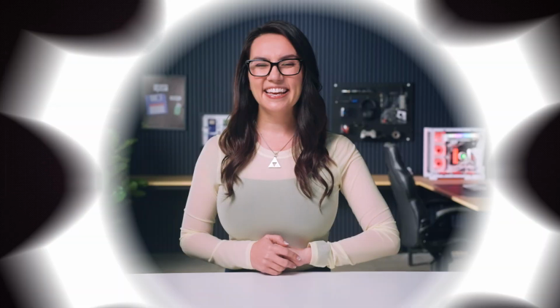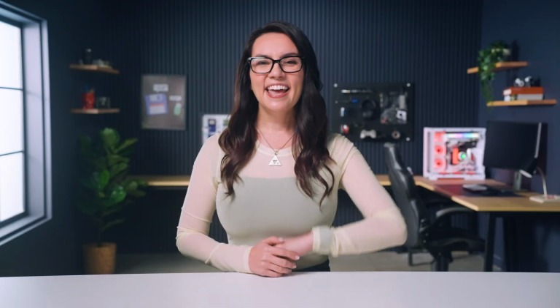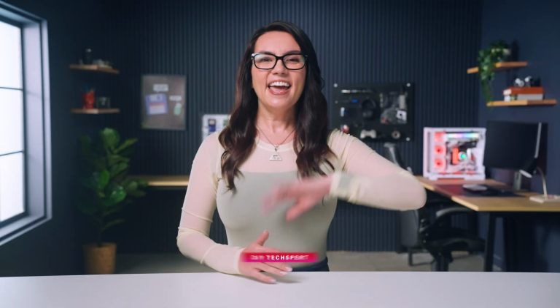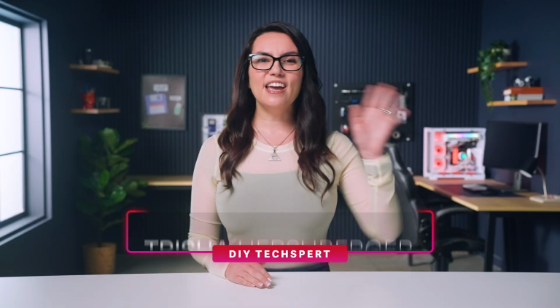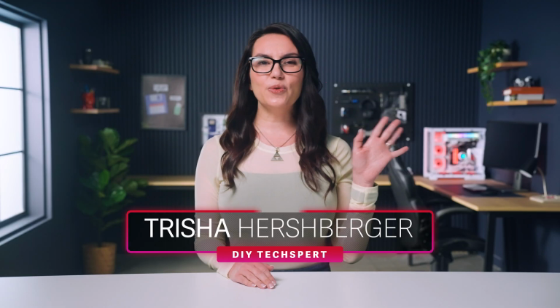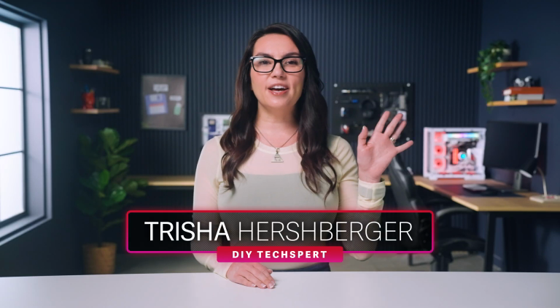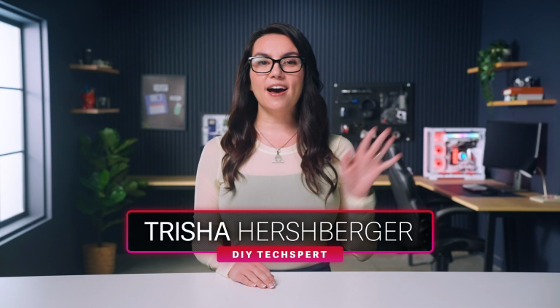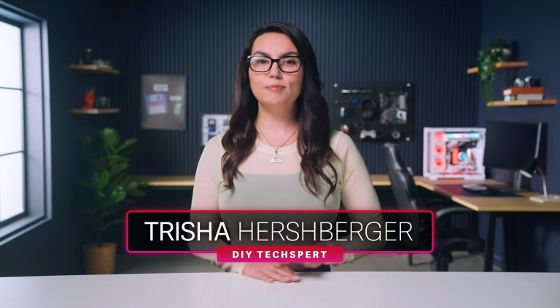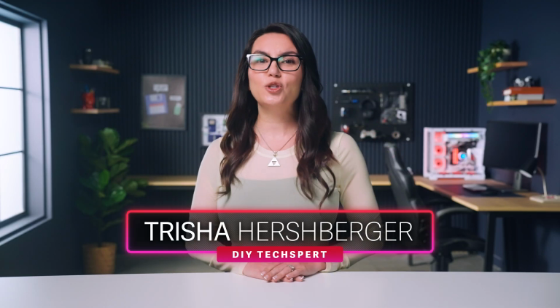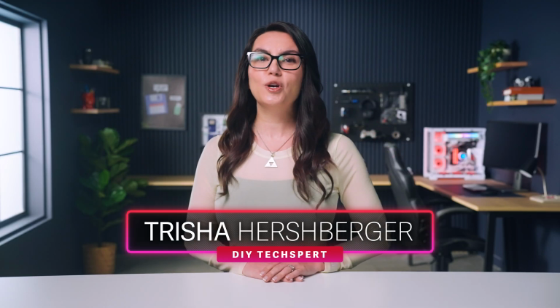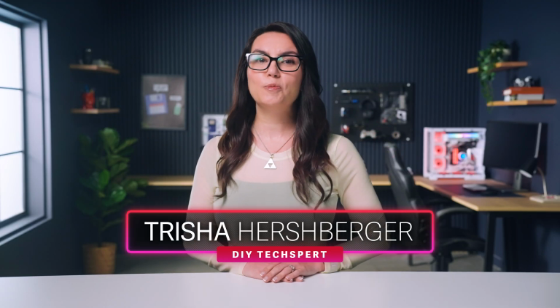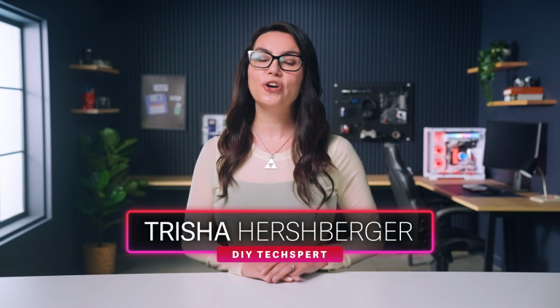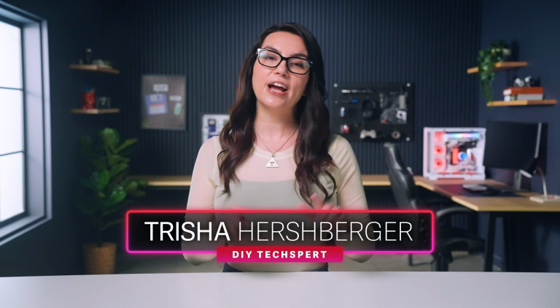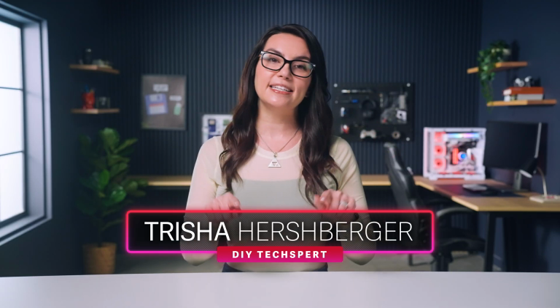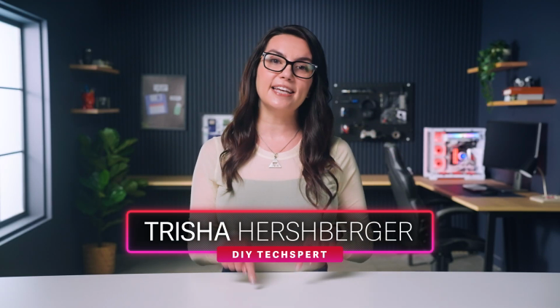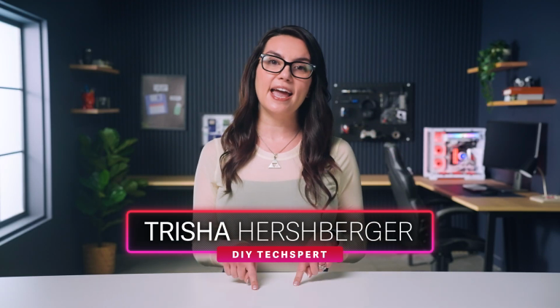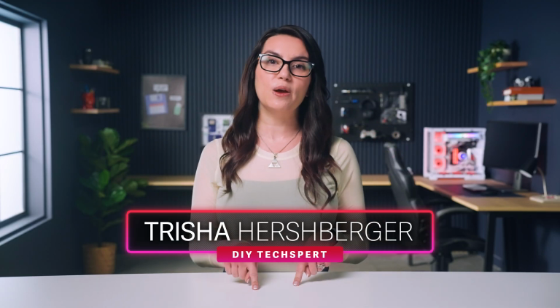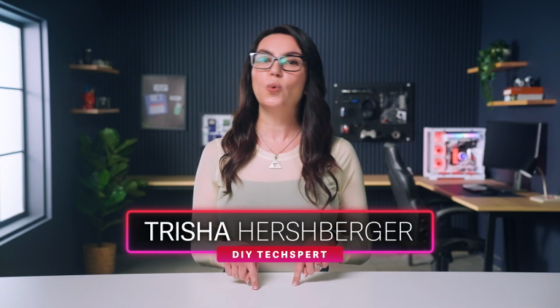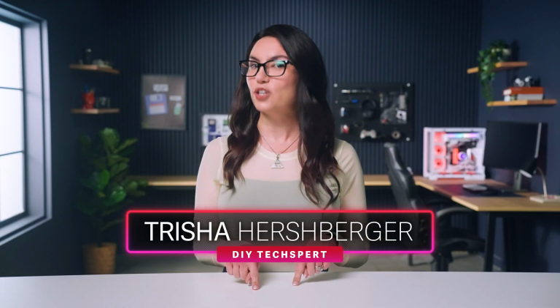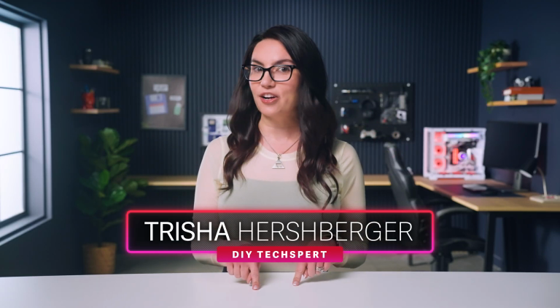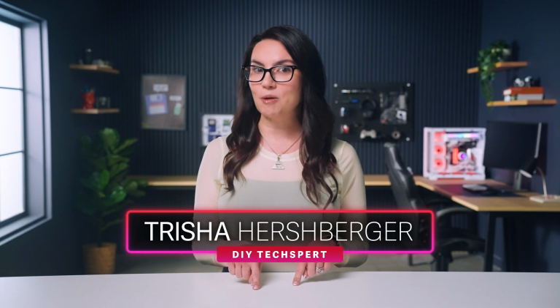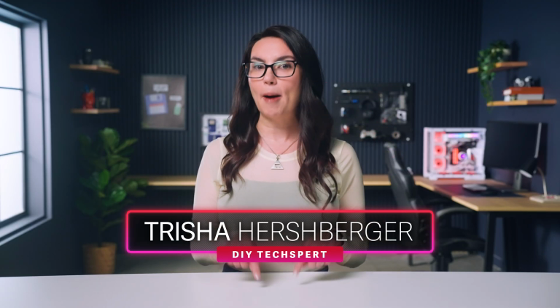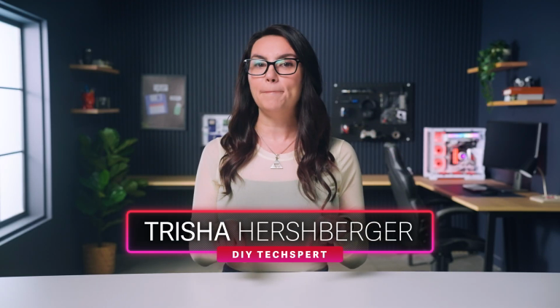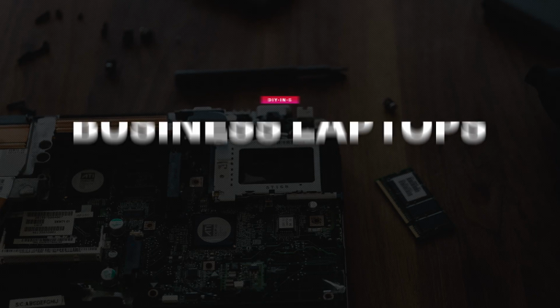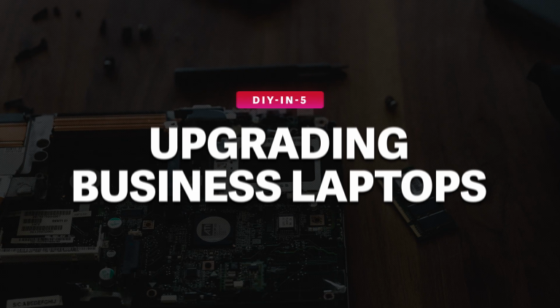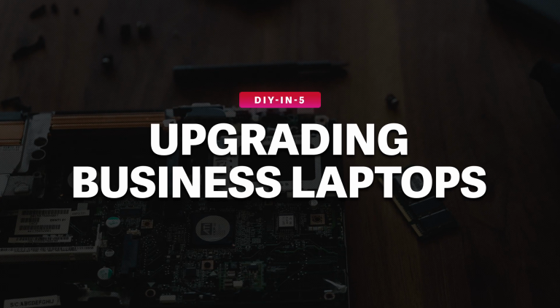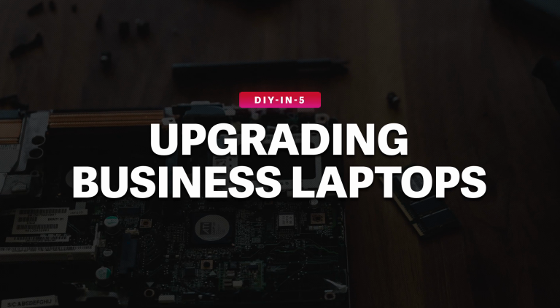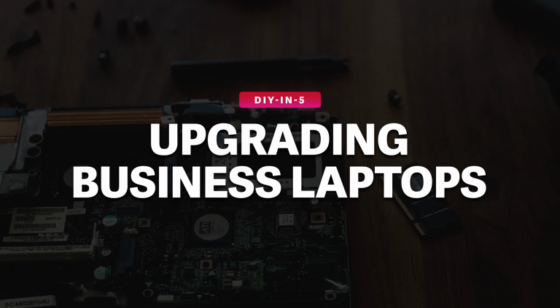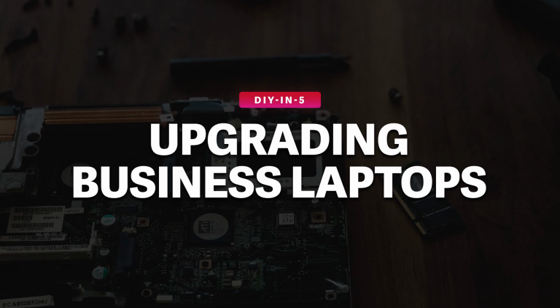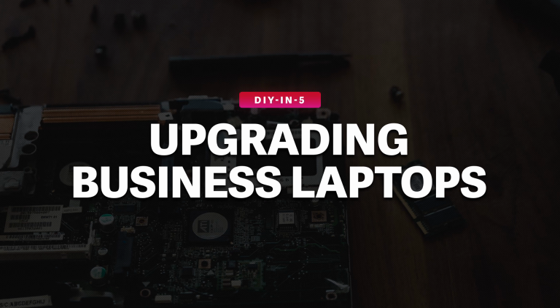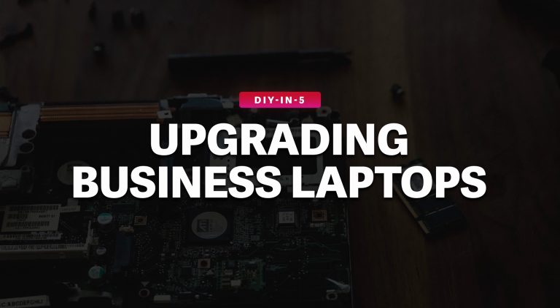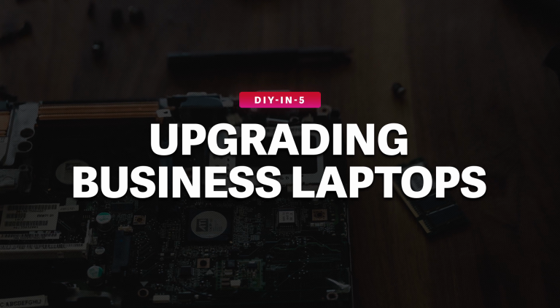Hey everyone, I'm Trisha Hershberger and today we're talking about business laptop upgrades.